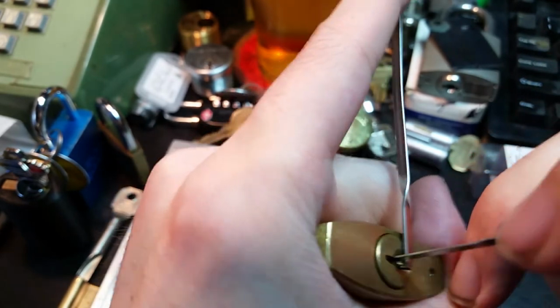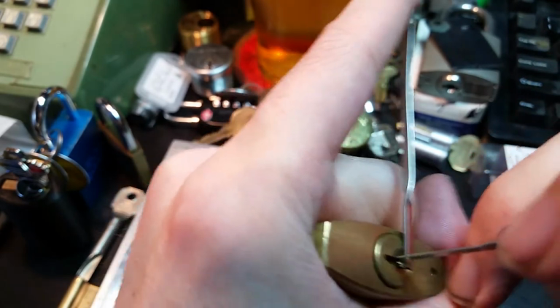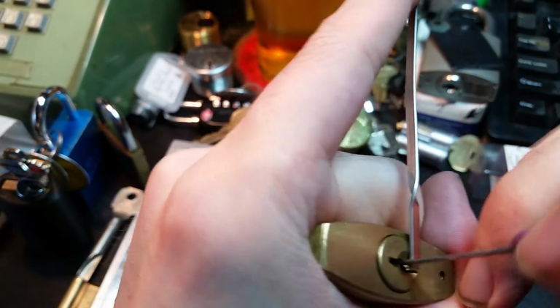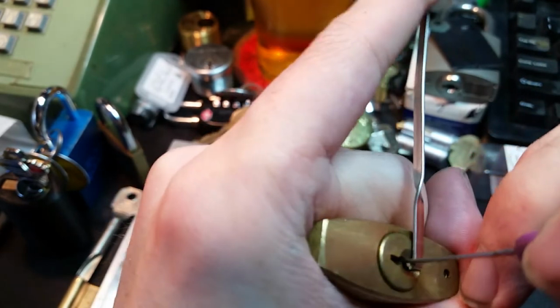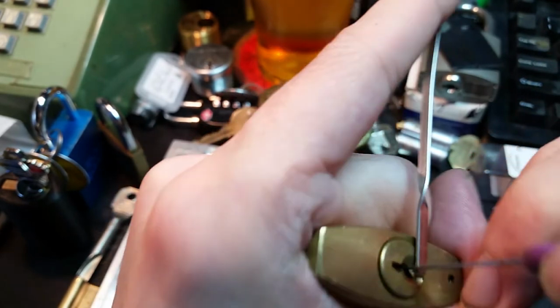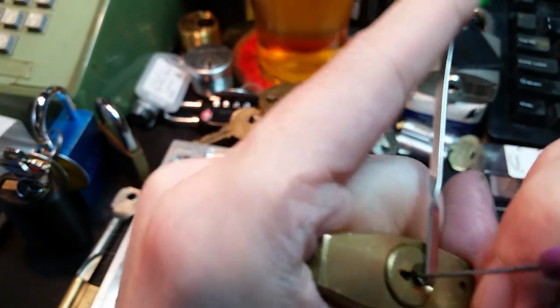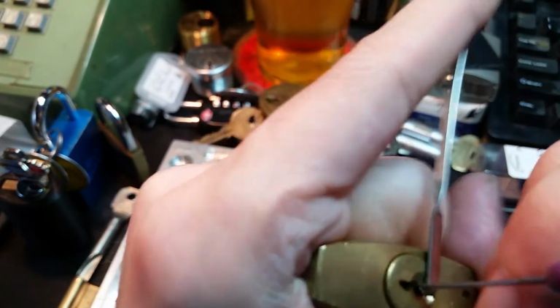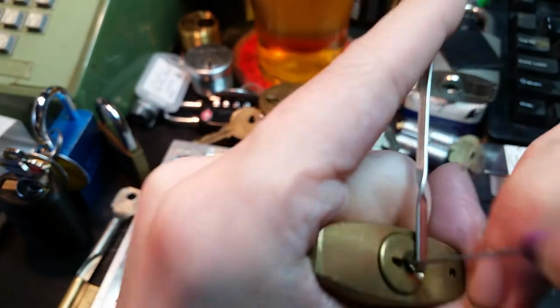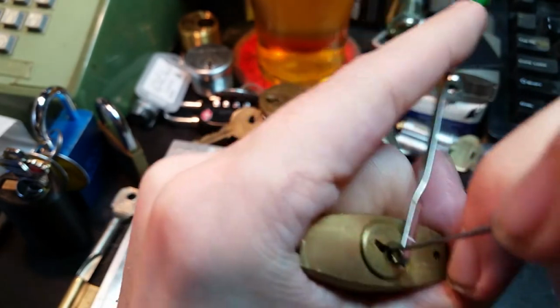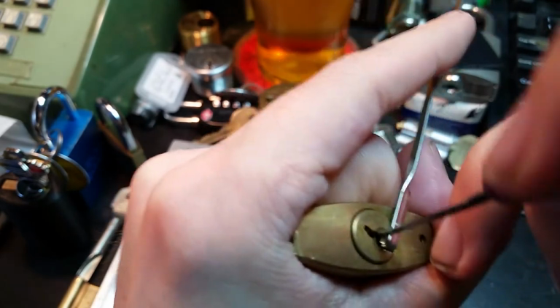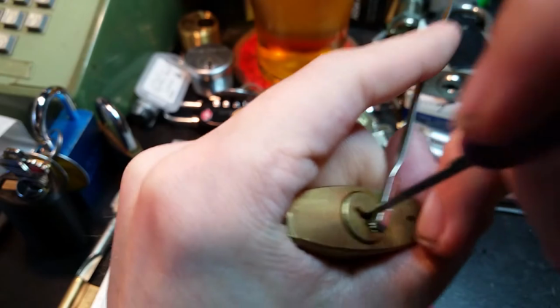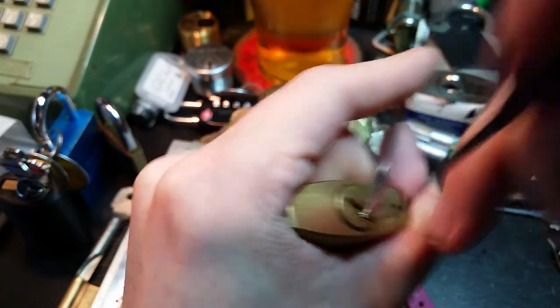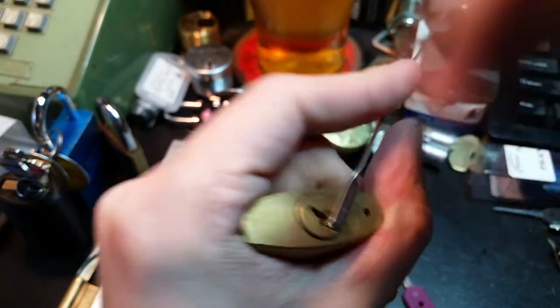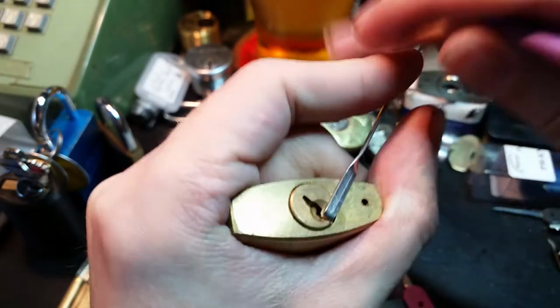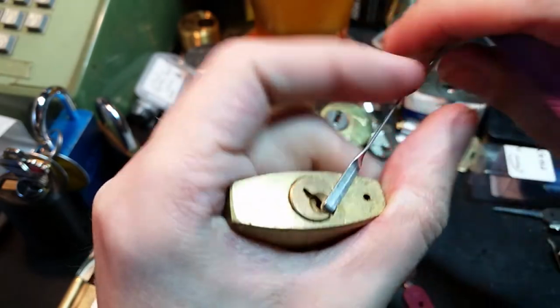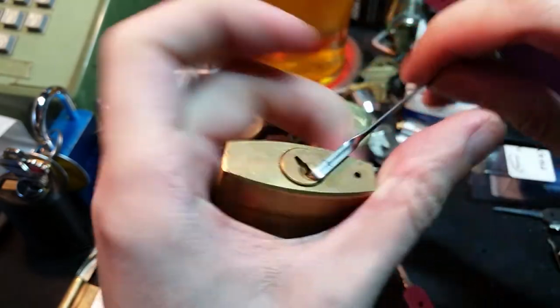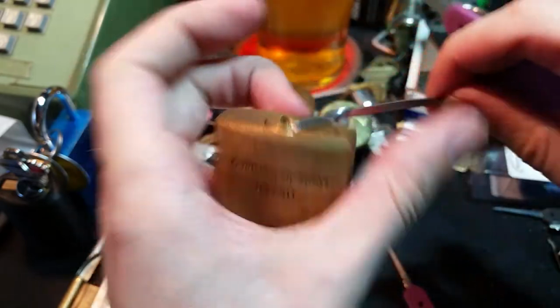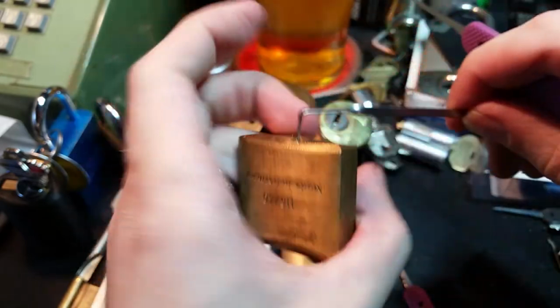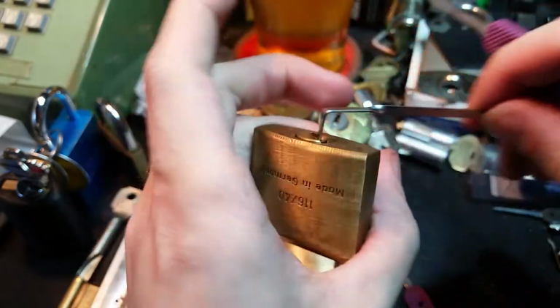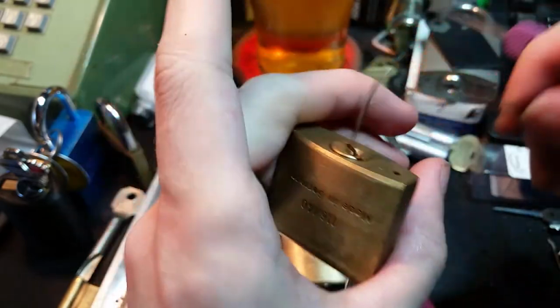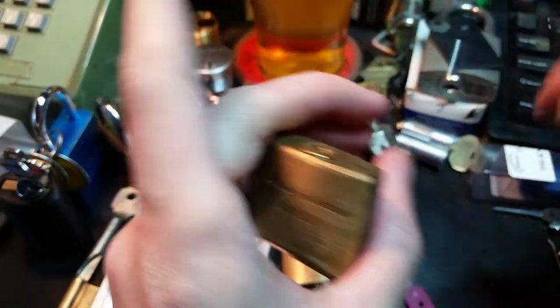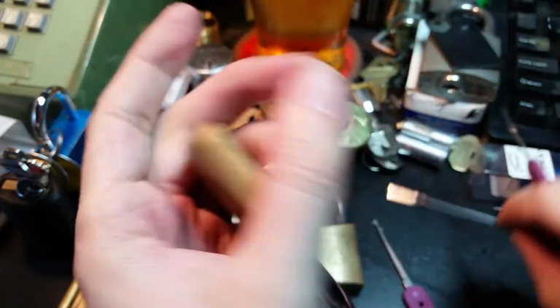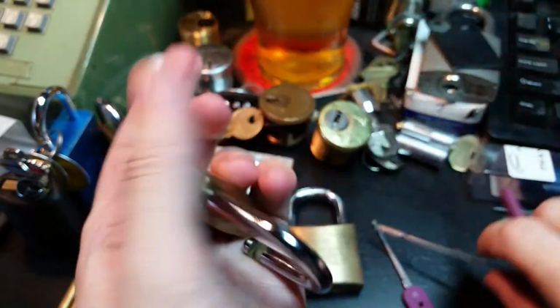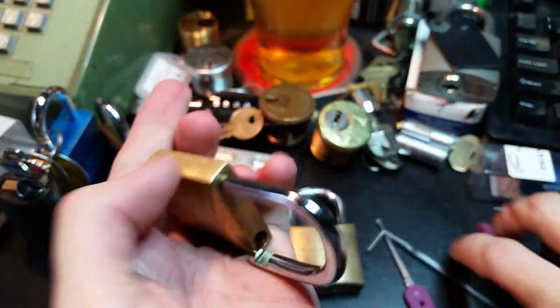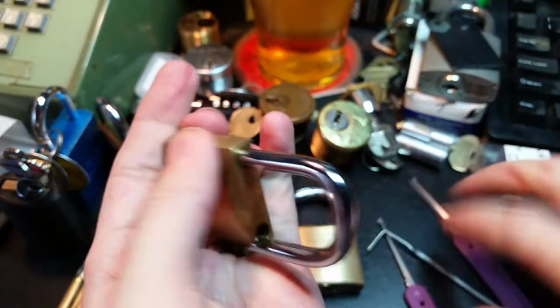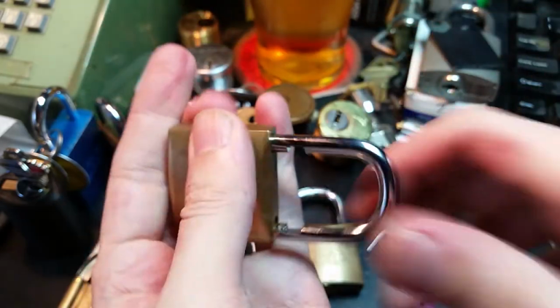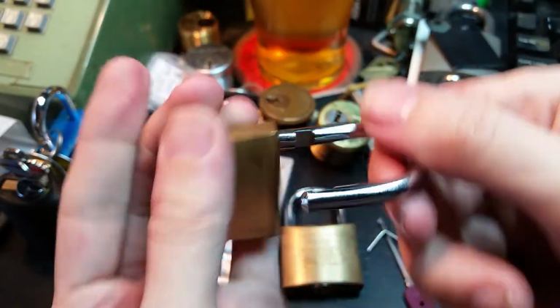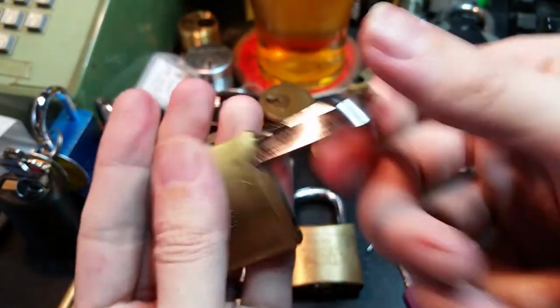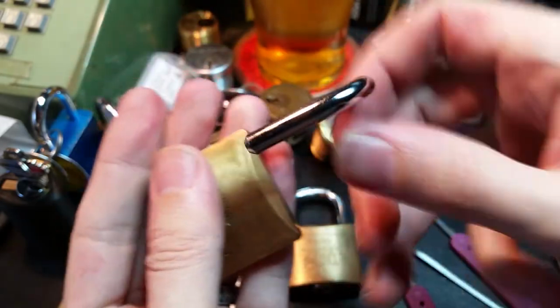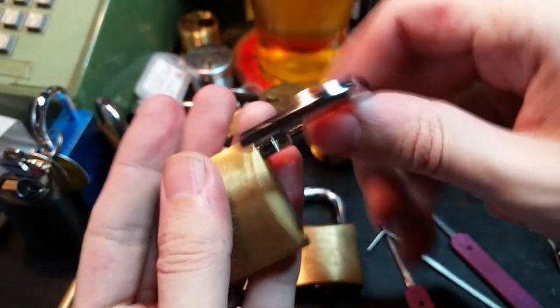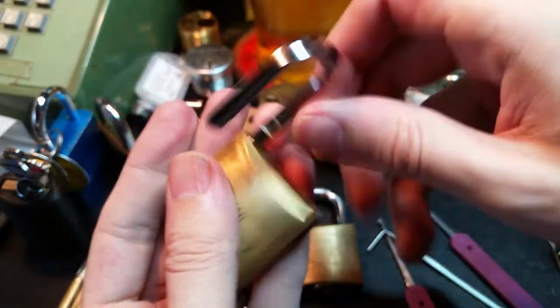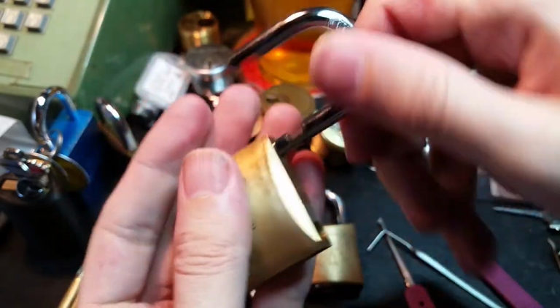We've got some movement on pin 4. And there we go — that one's open.